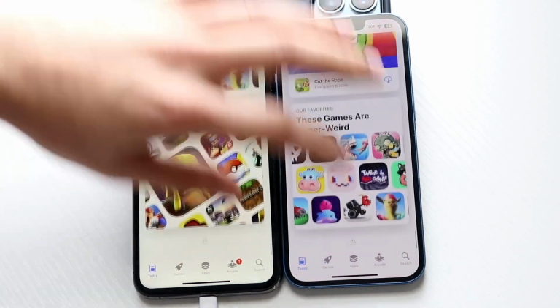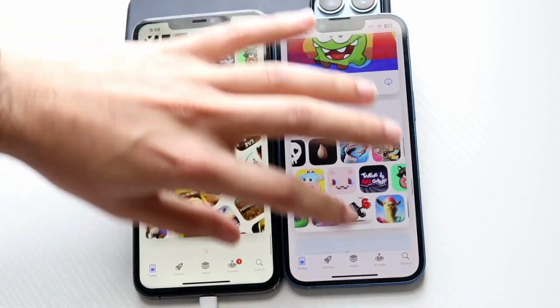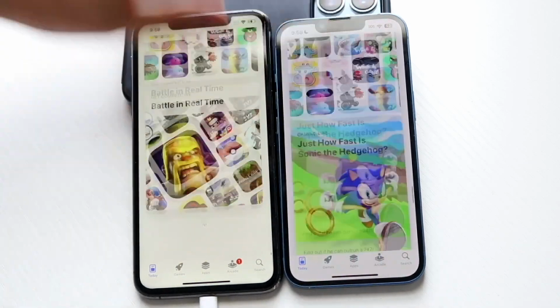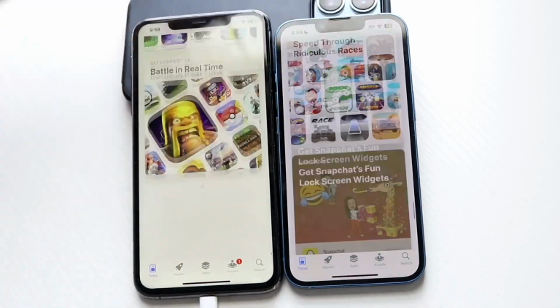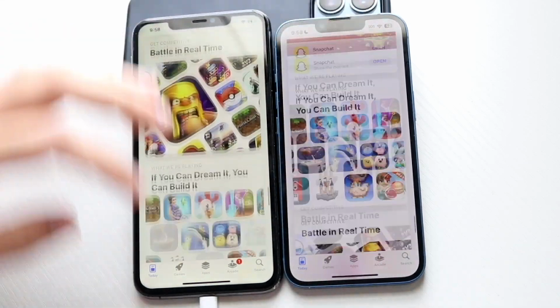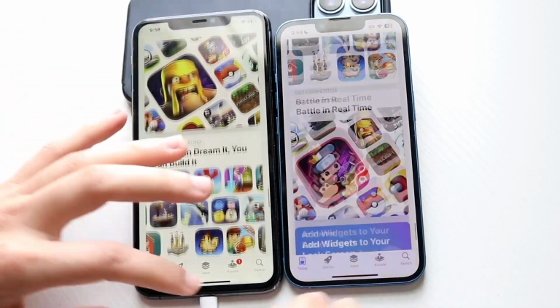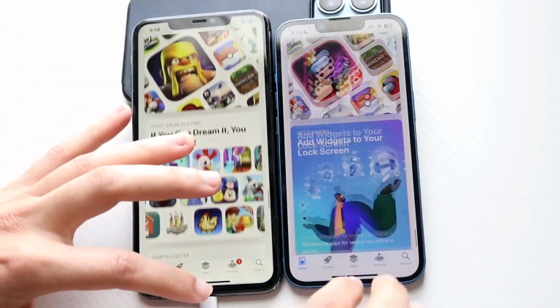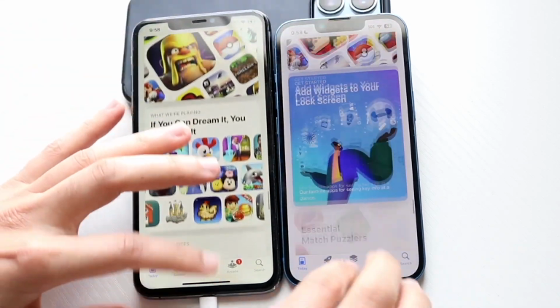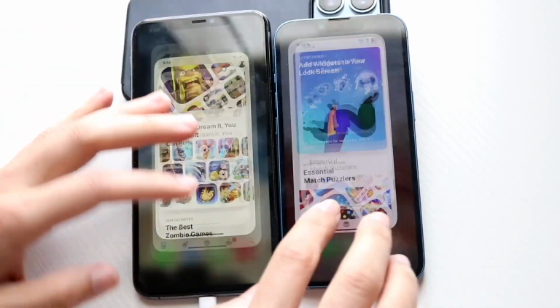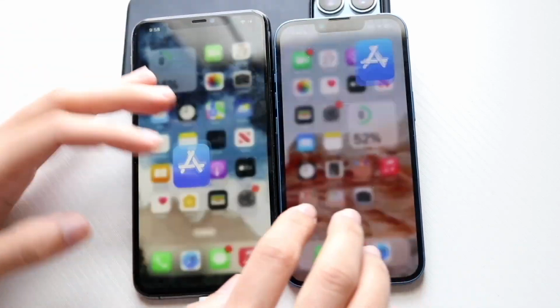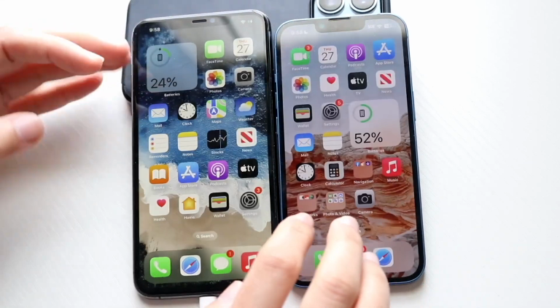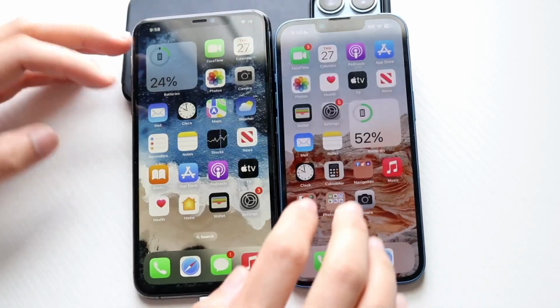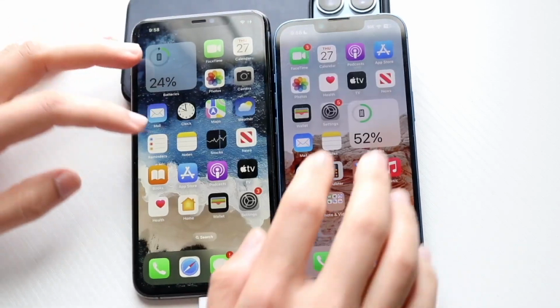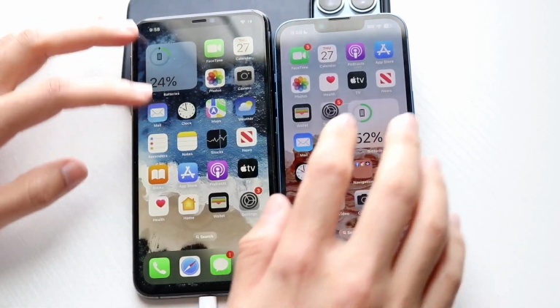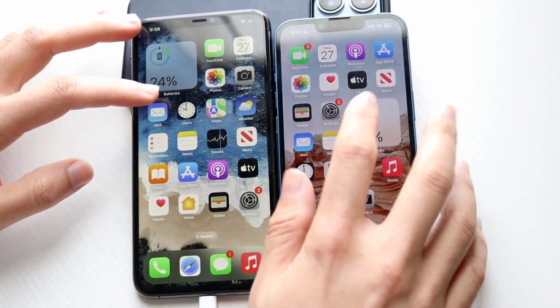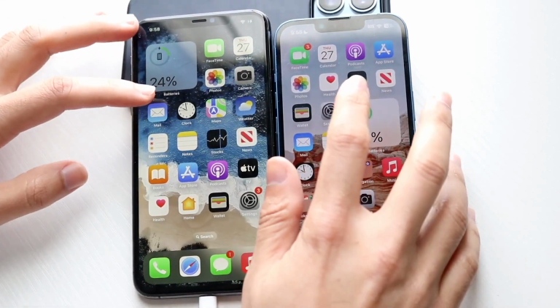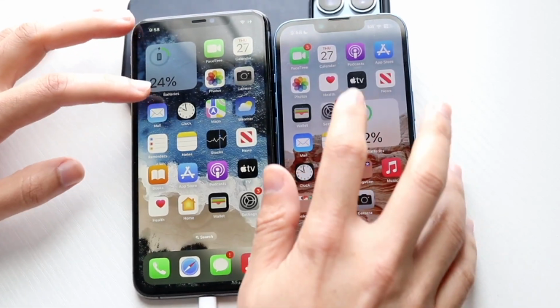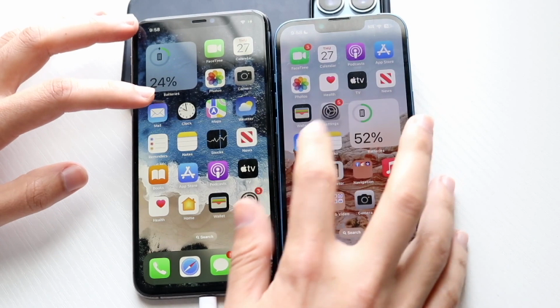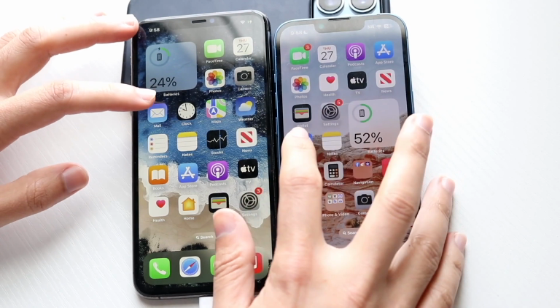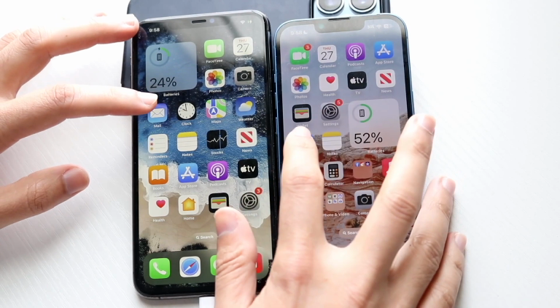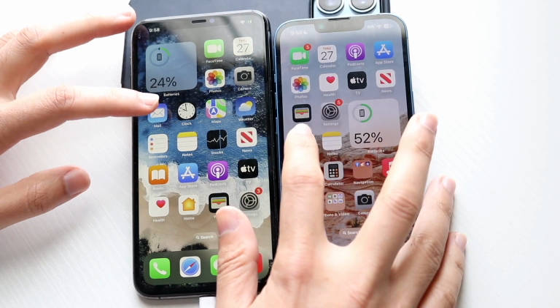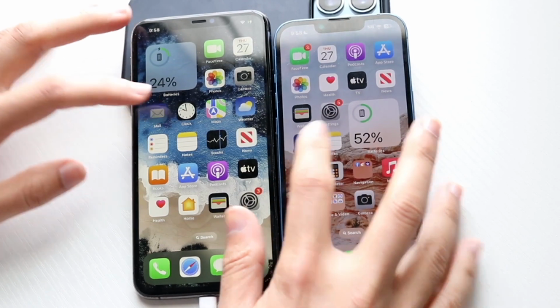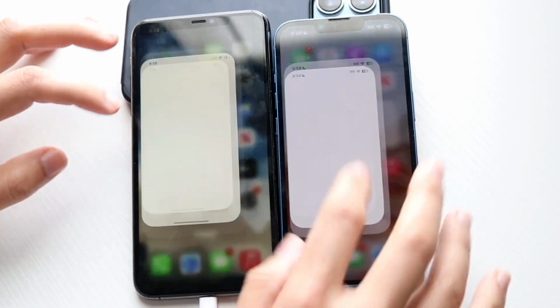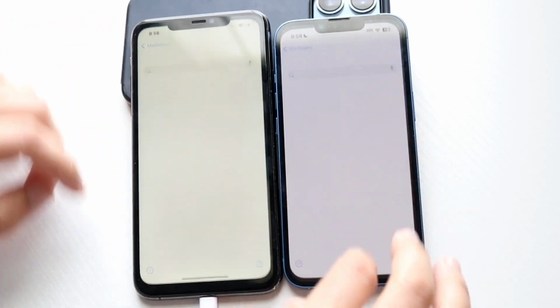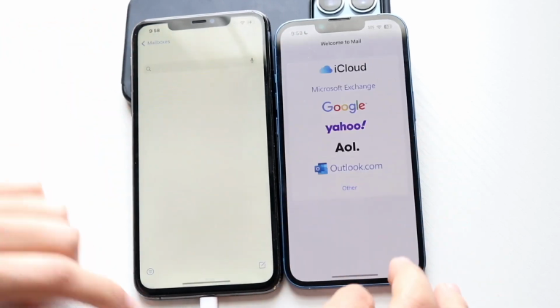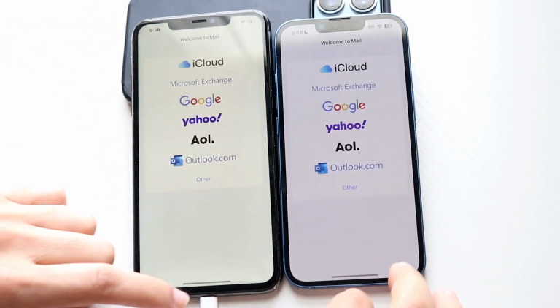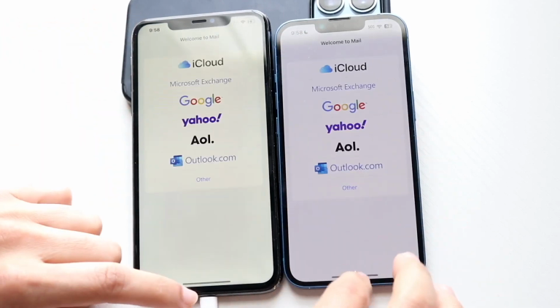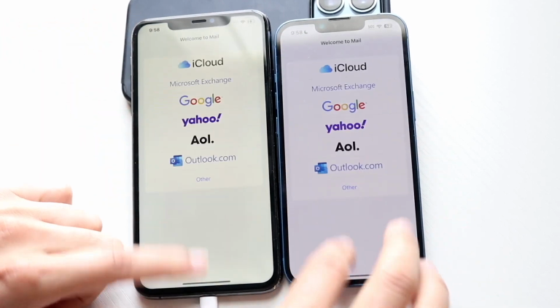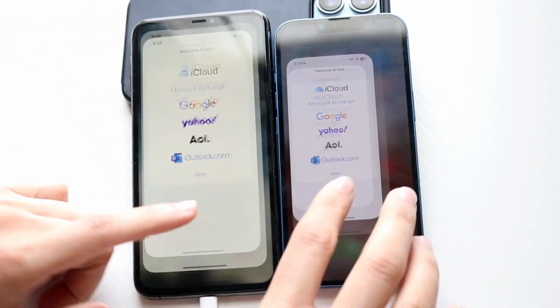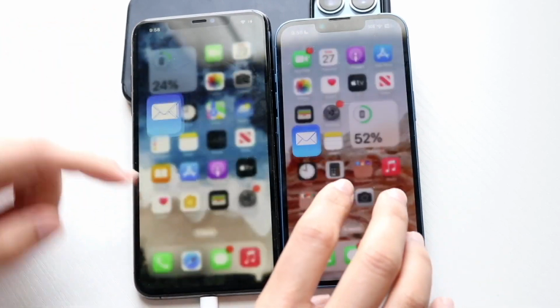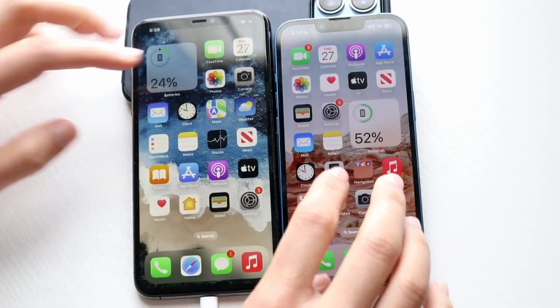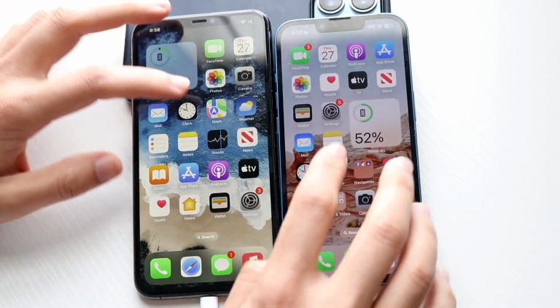Scrolling through — pretty good. Hopping out of here. Let's go and do Mail — 3, 2, 1. iPhone 13, faster.